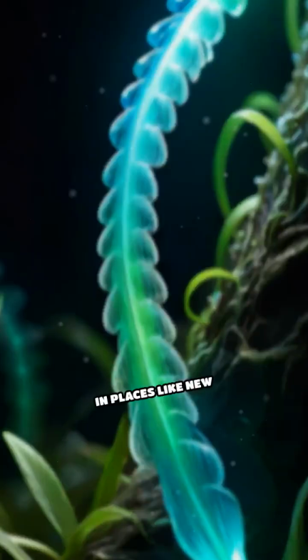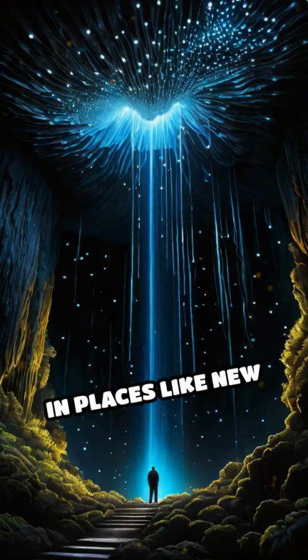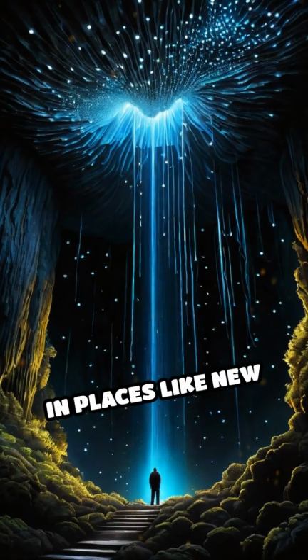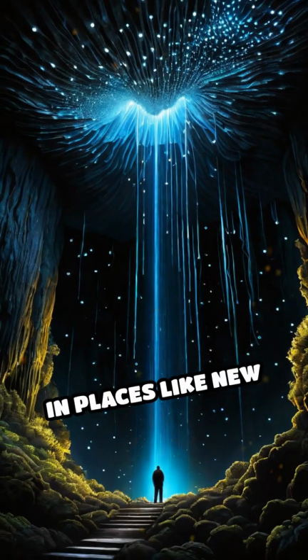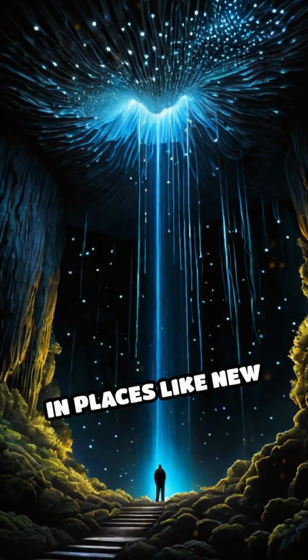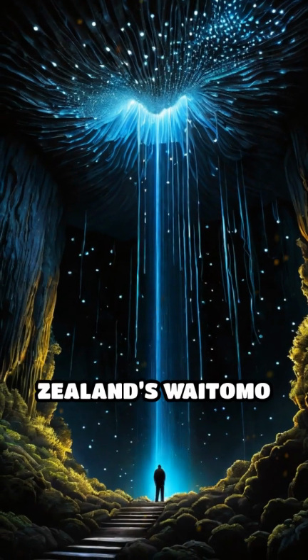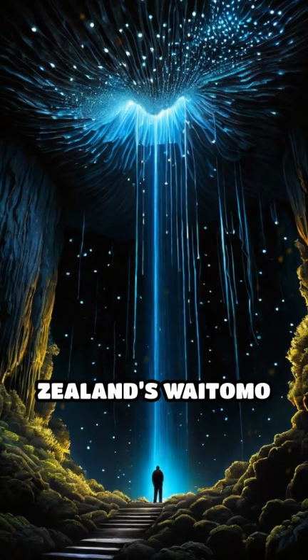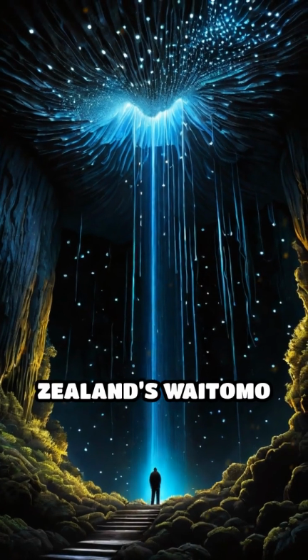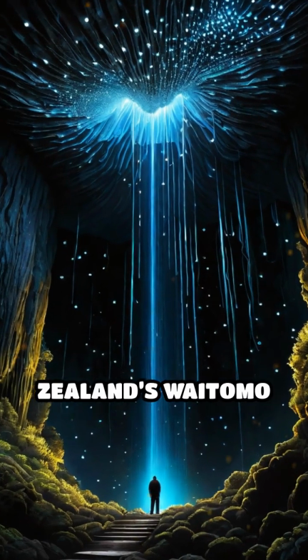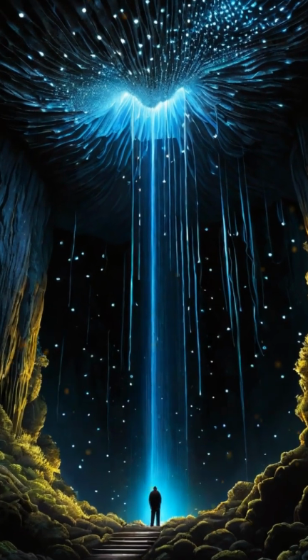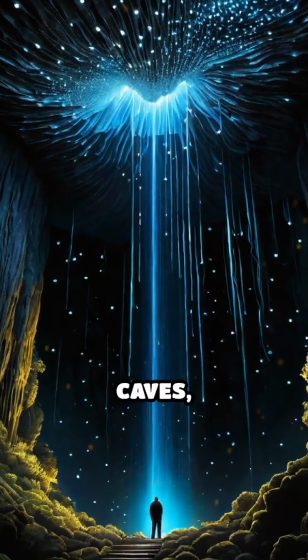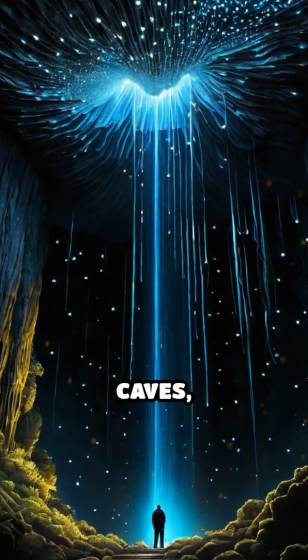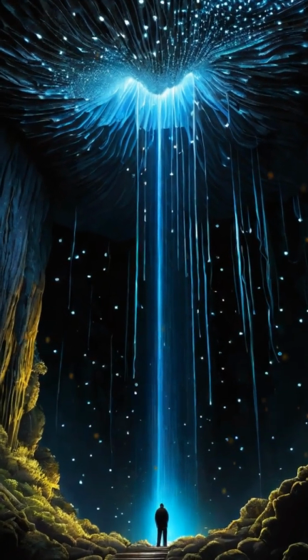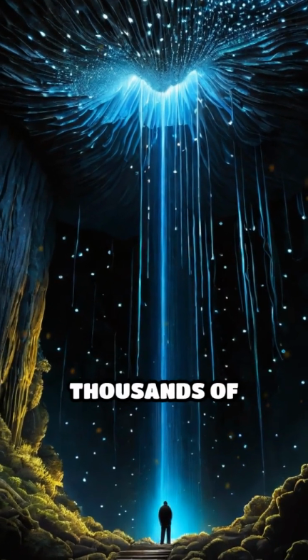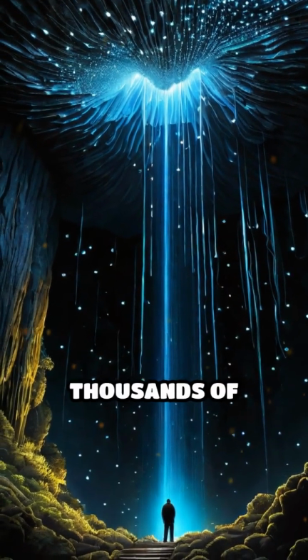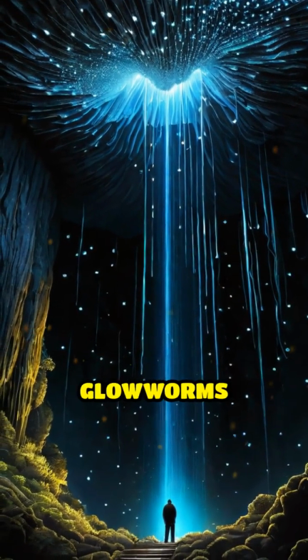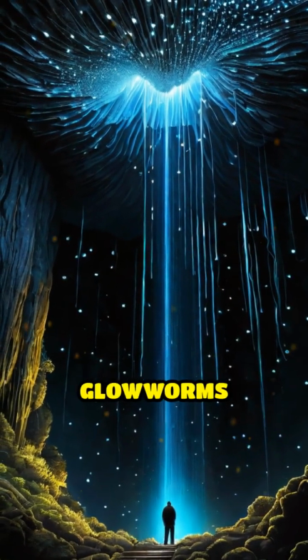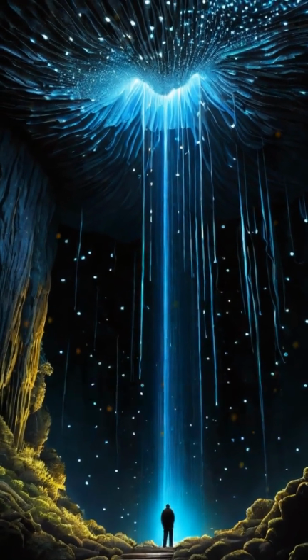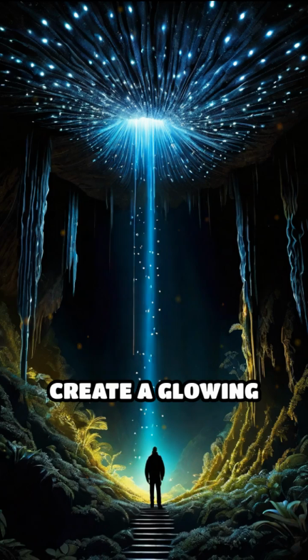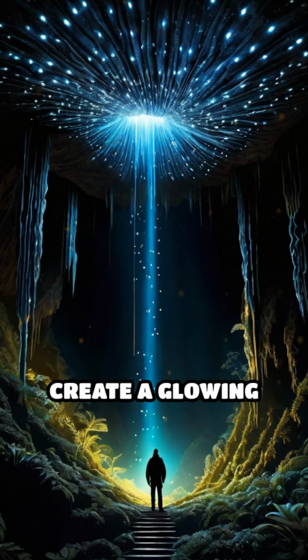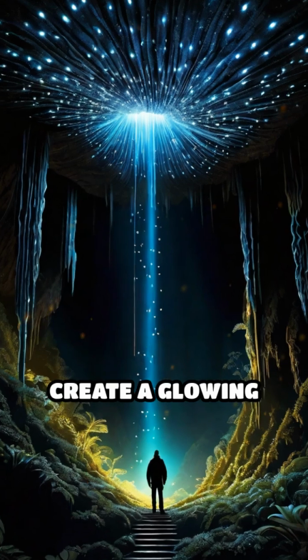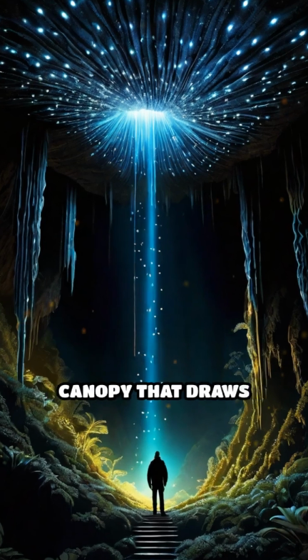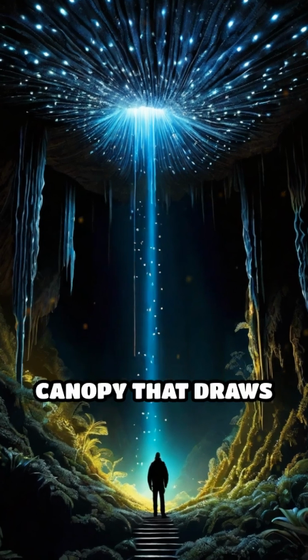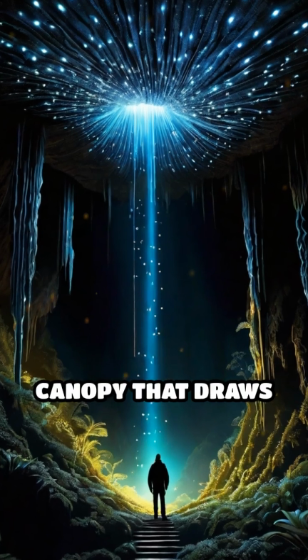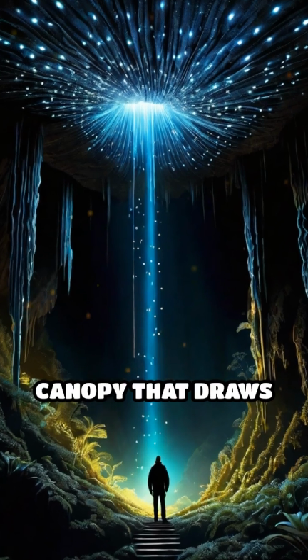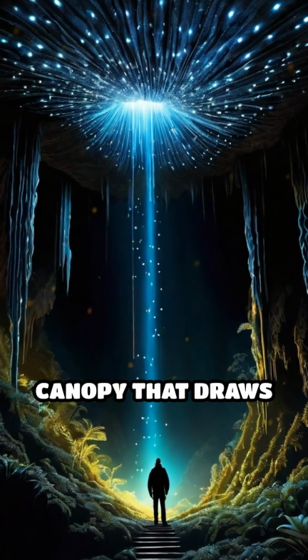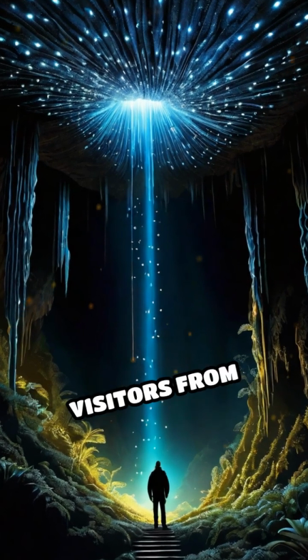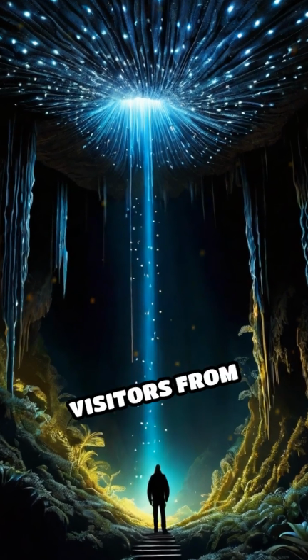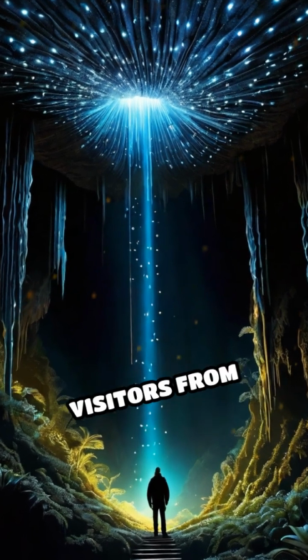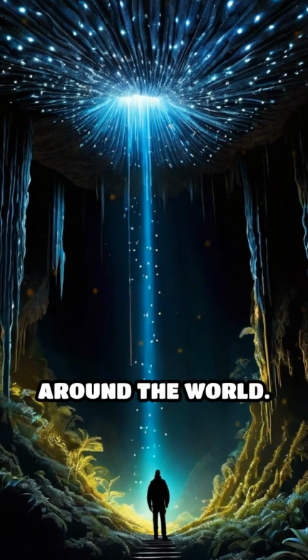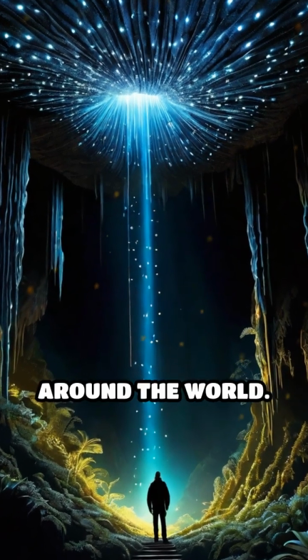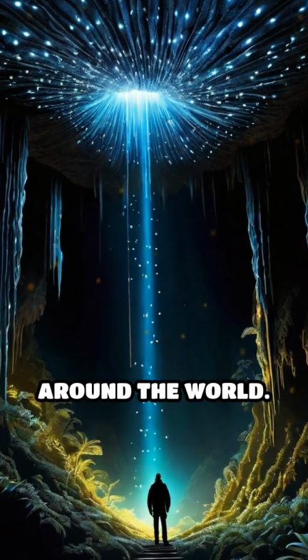In places like New Zealand's Waitomo Caves, thousands of glowworms create a glowing canopy that draws visitors from around the world.